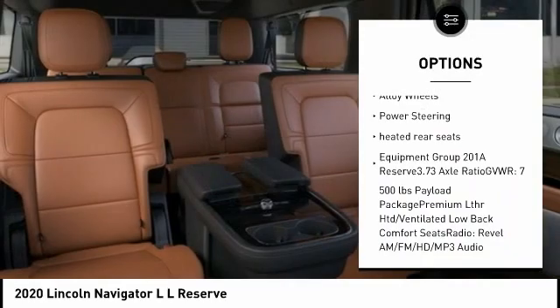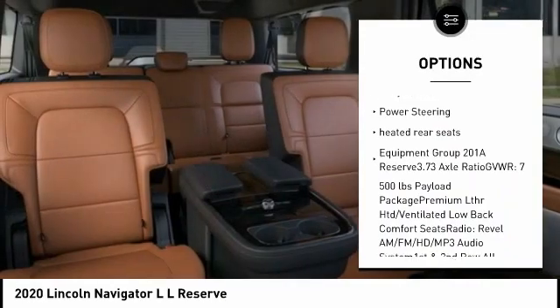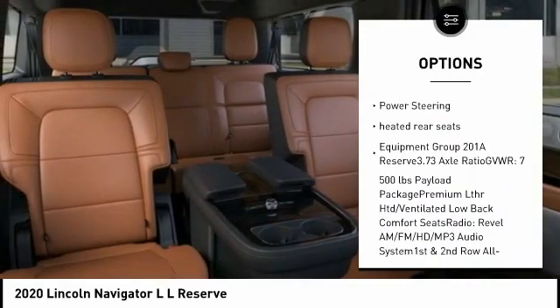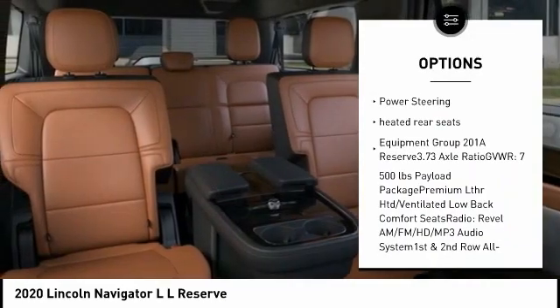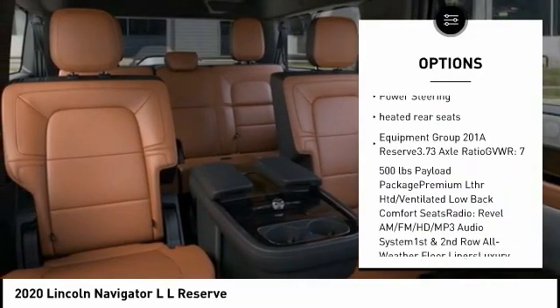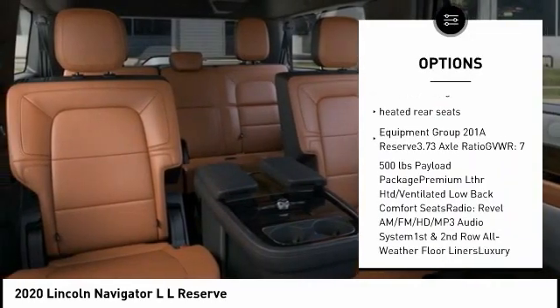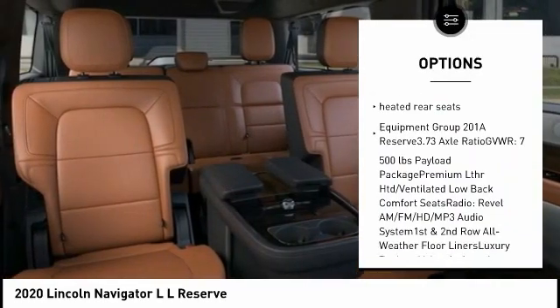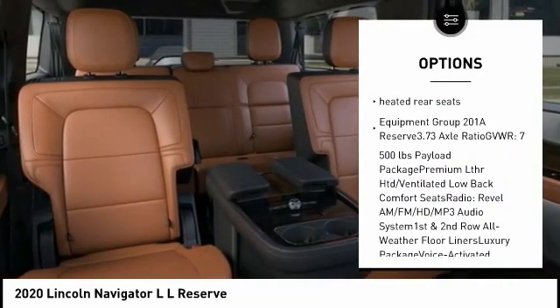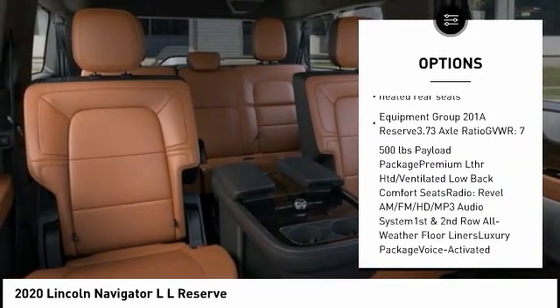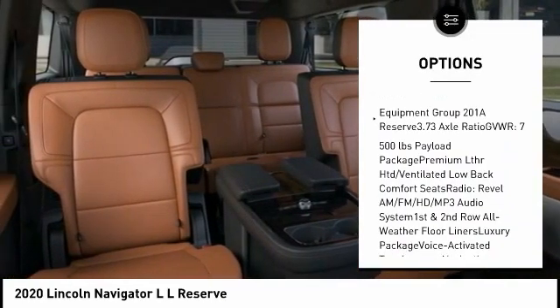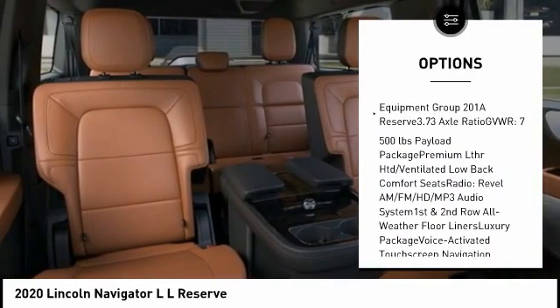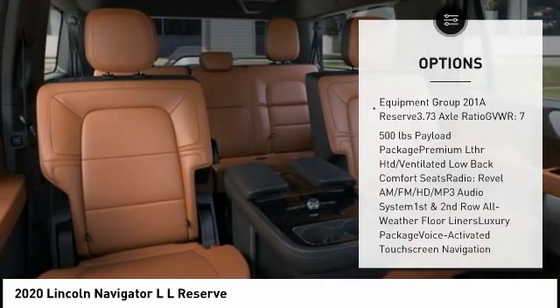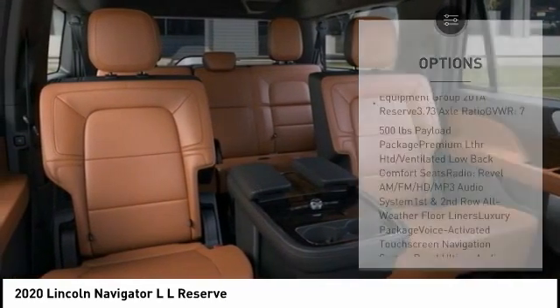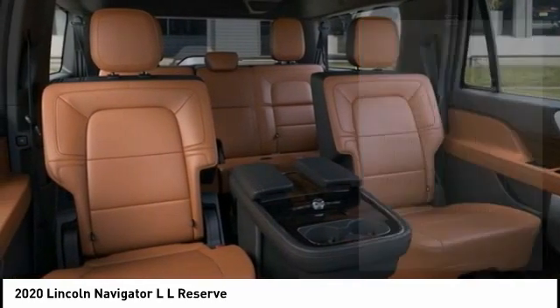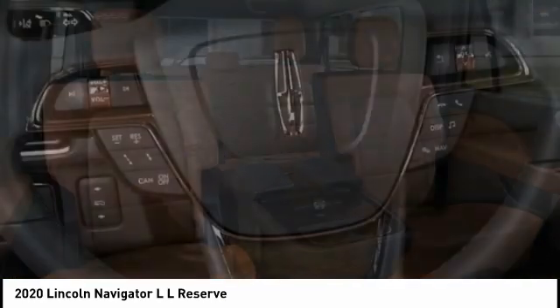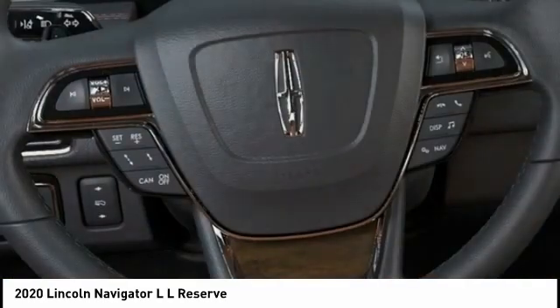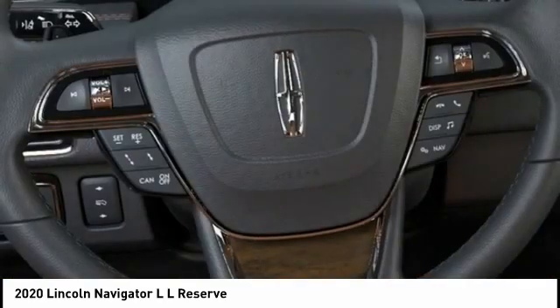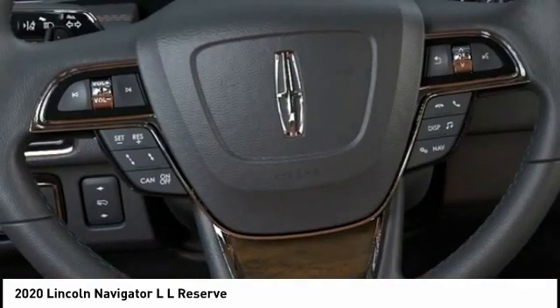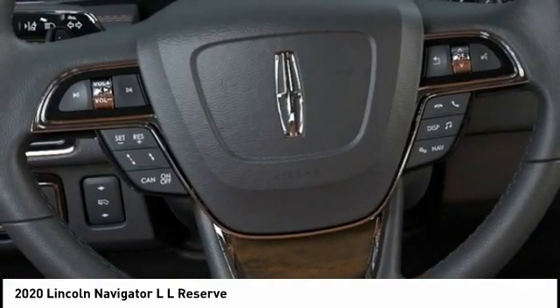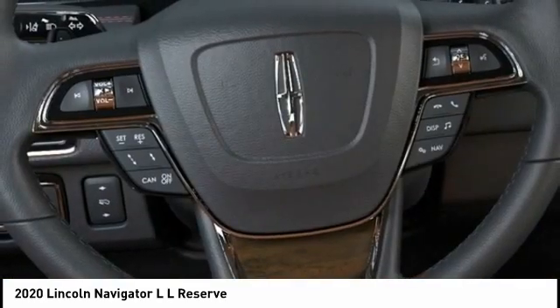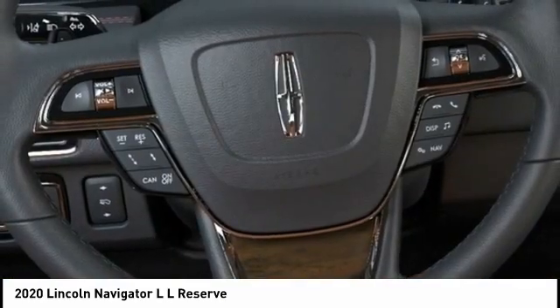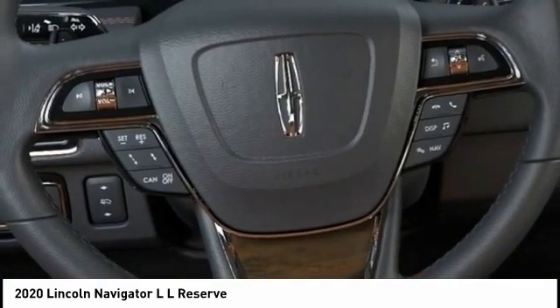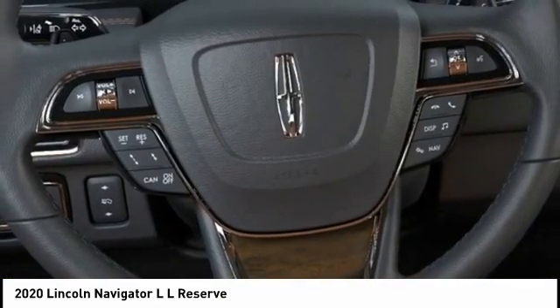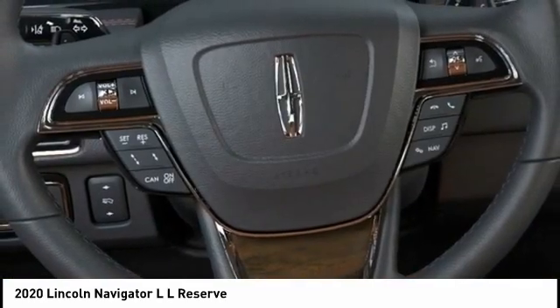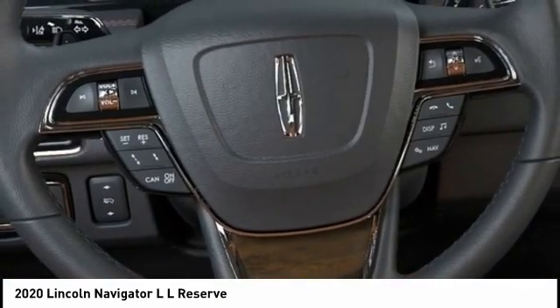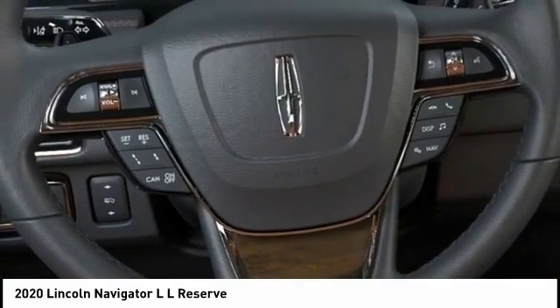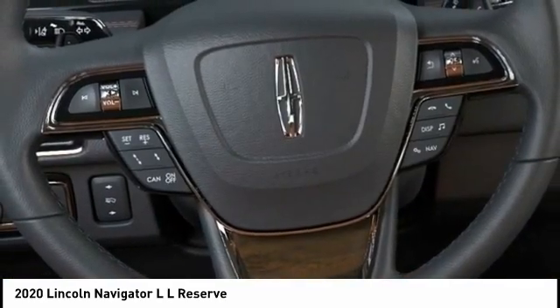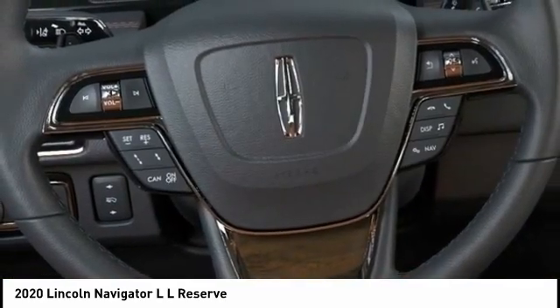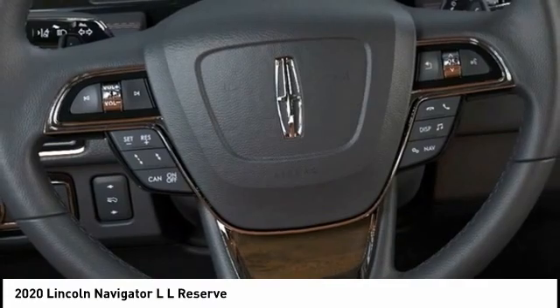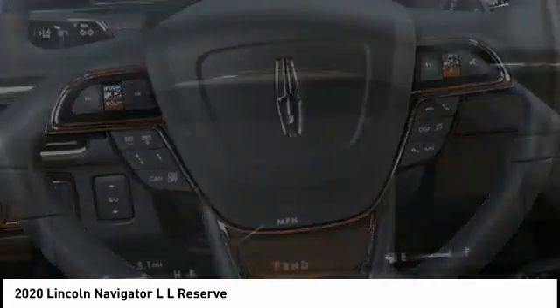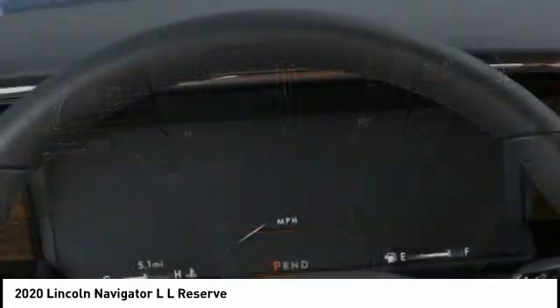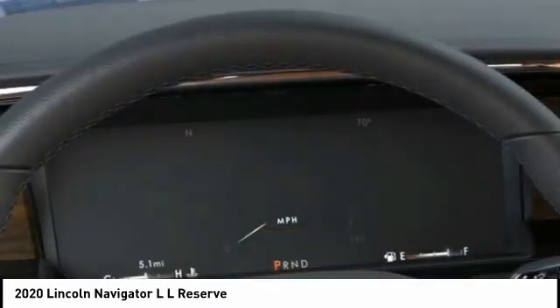Leather-wrapped steering wheel, dual airbags, alloy wheels, power steering, heated rear seats.